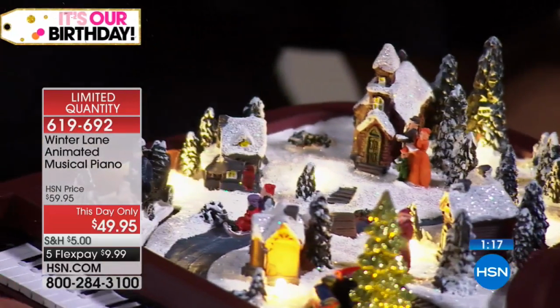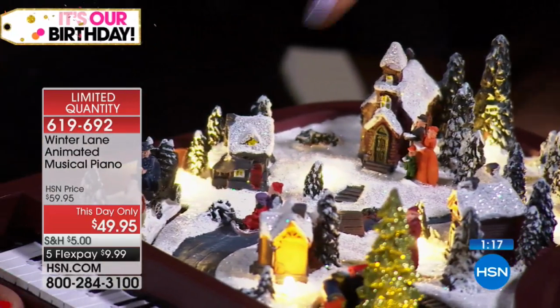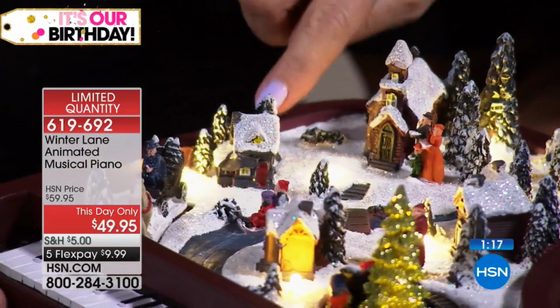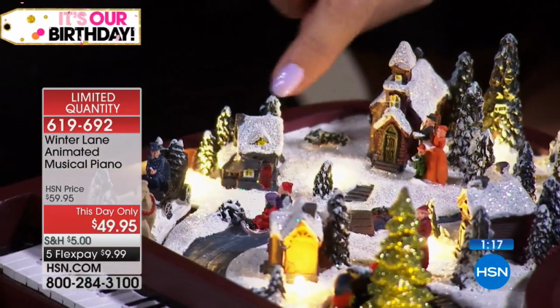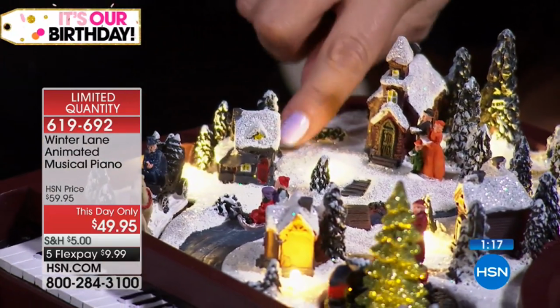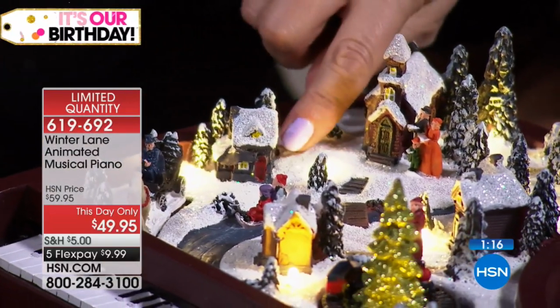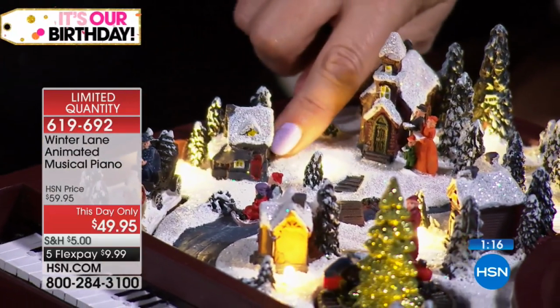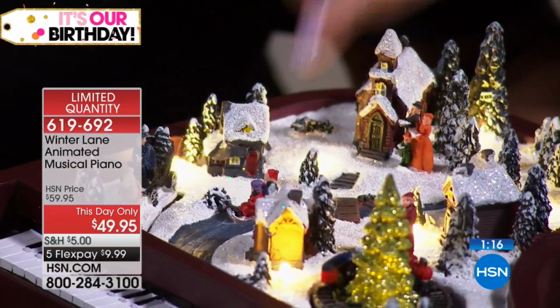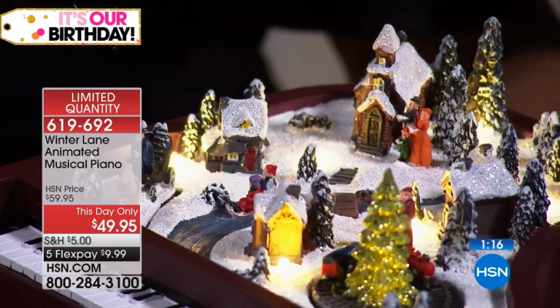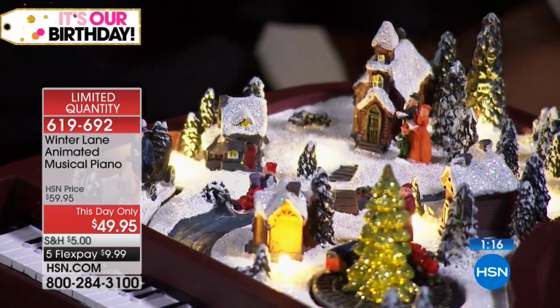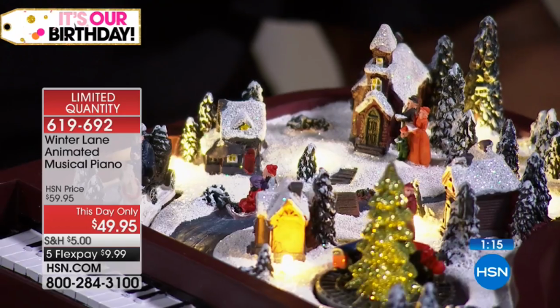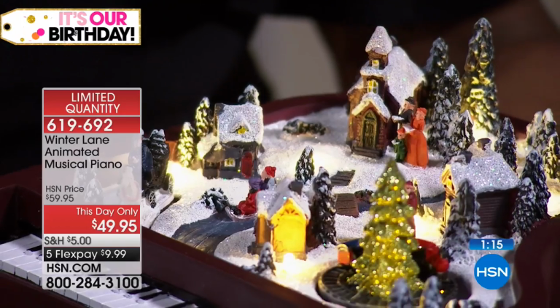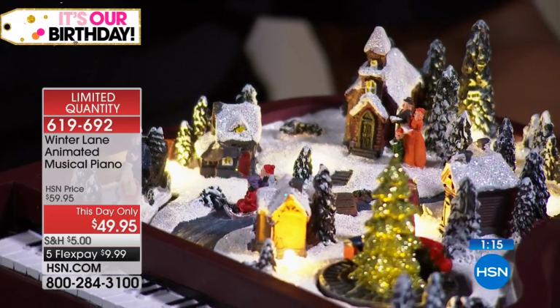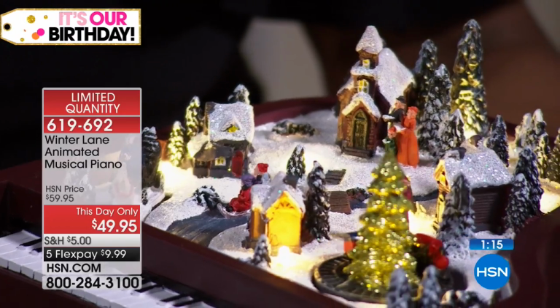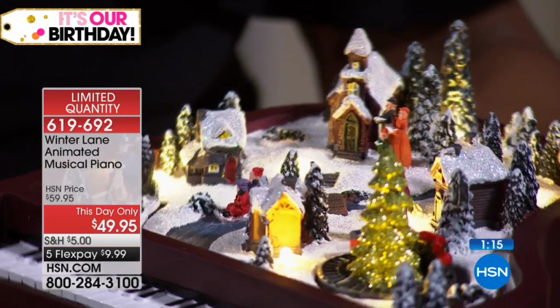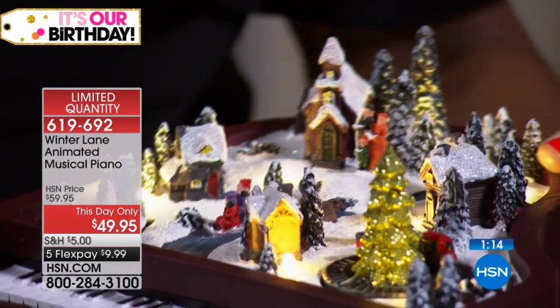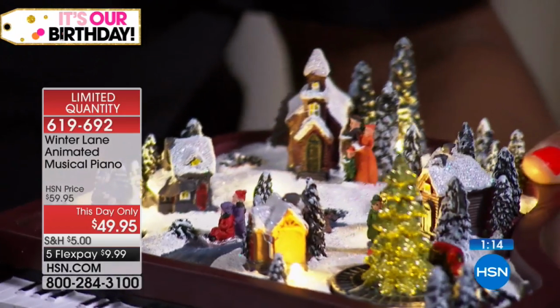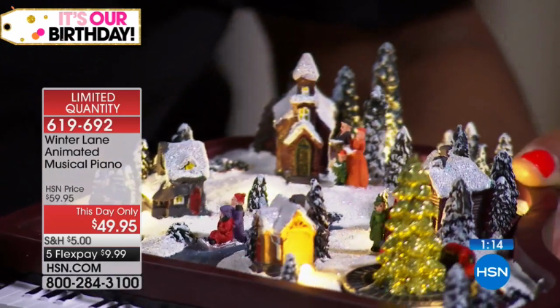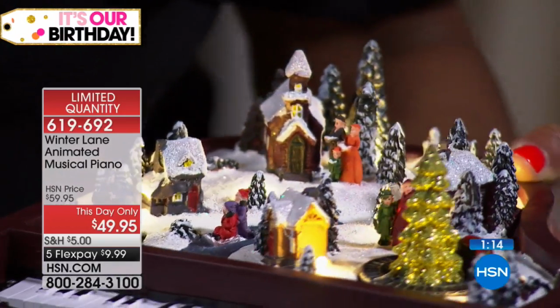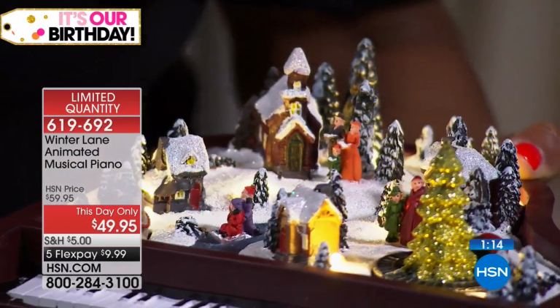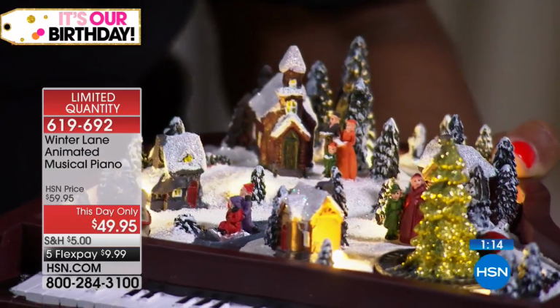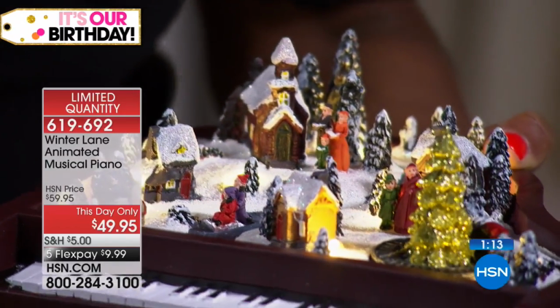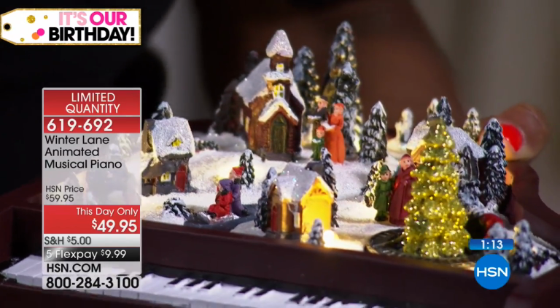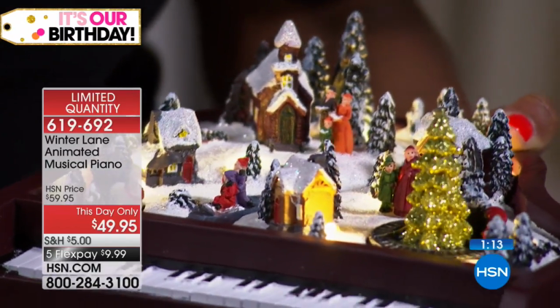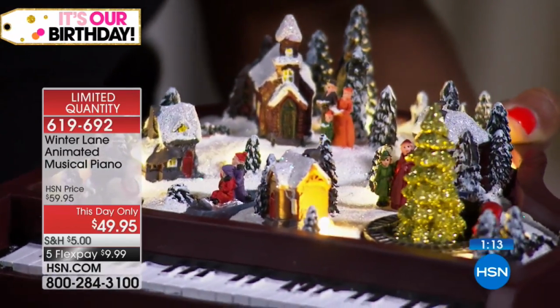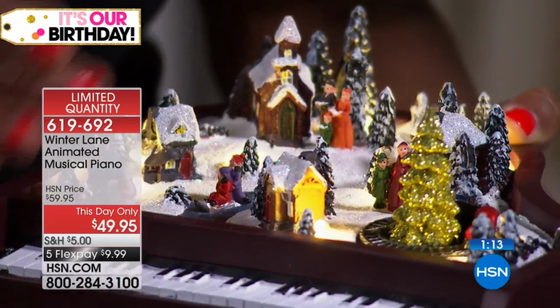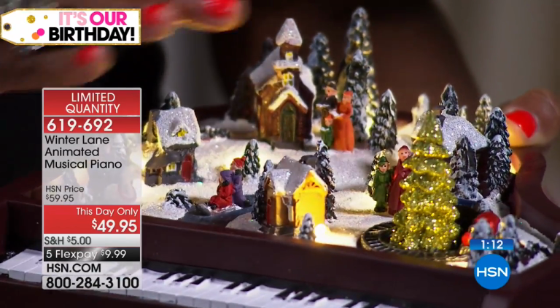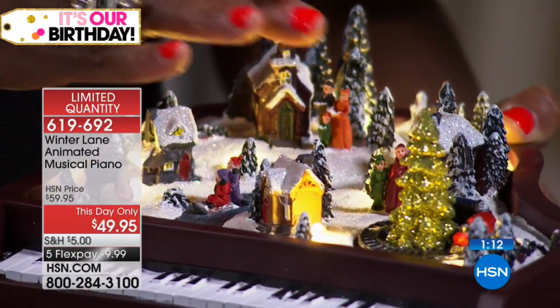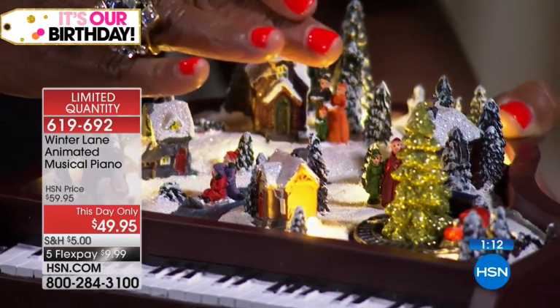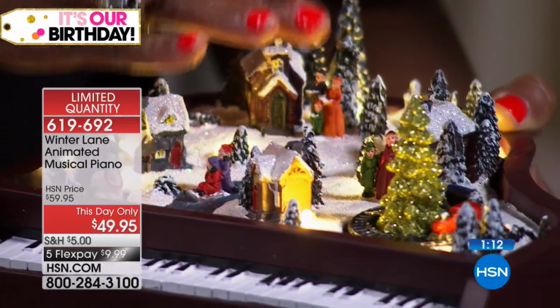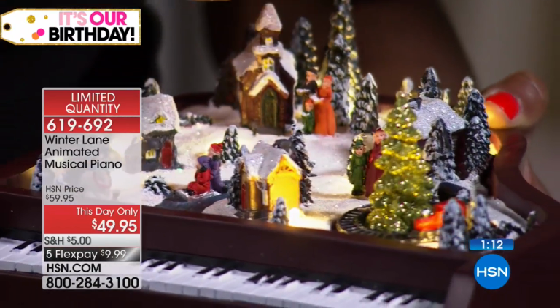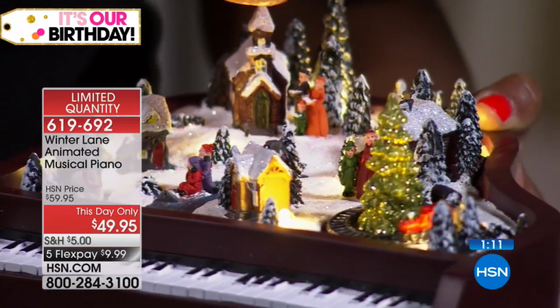And the little window in the back here — it's very small on this little house. It's really cool. It's miniature. It's precious to look at. But look at the detail.